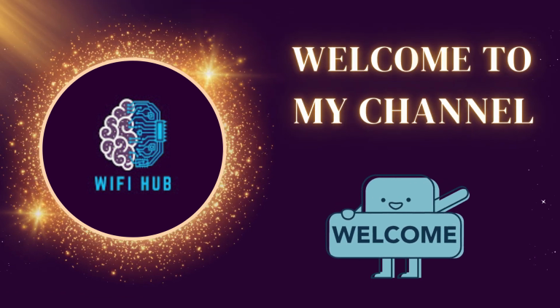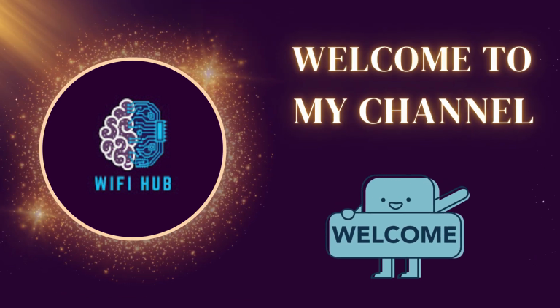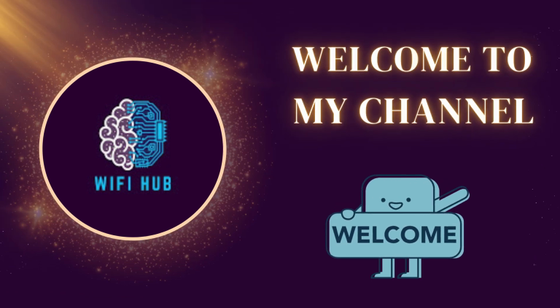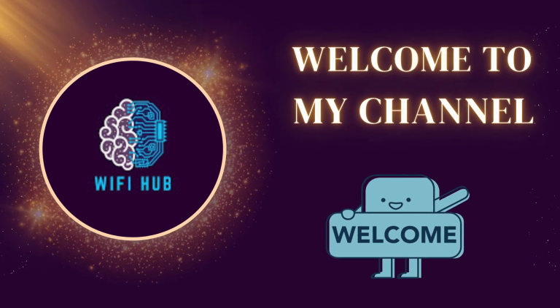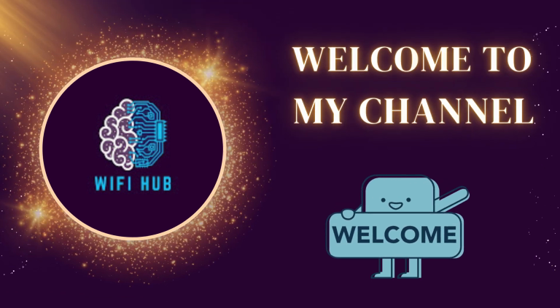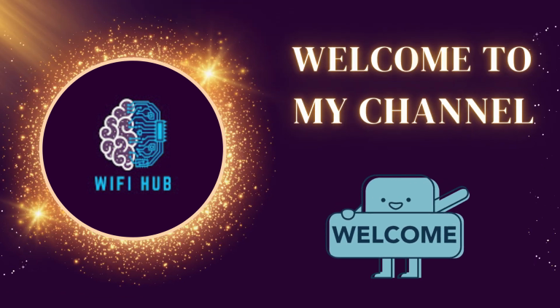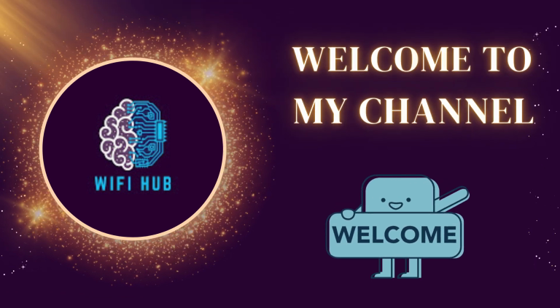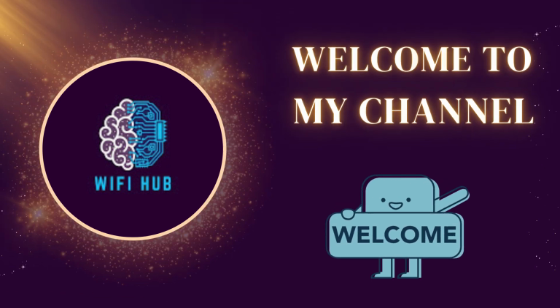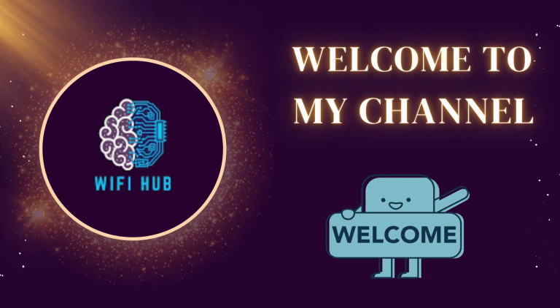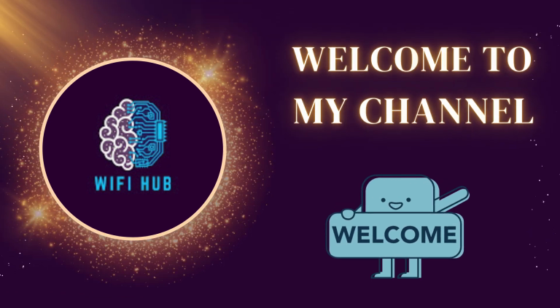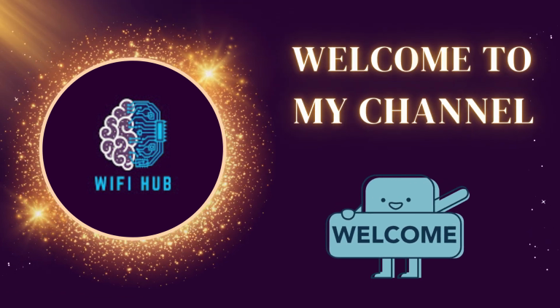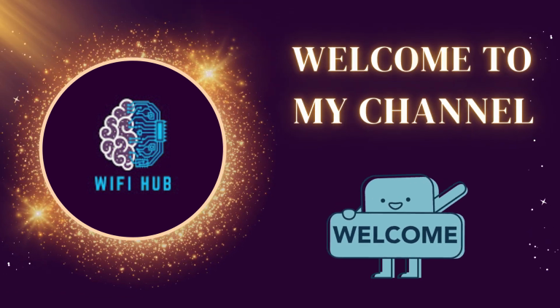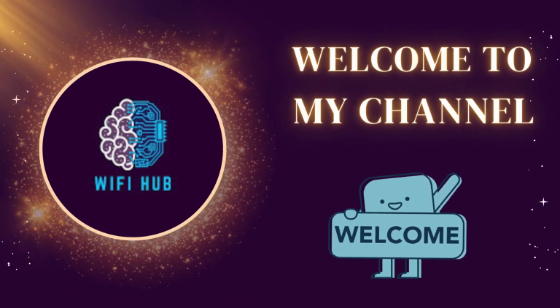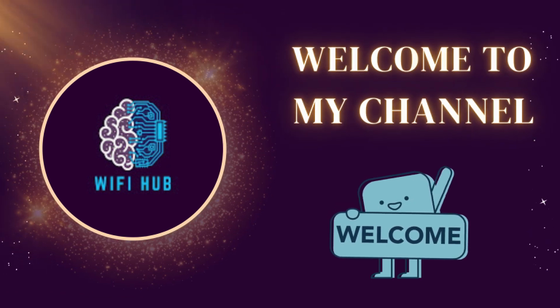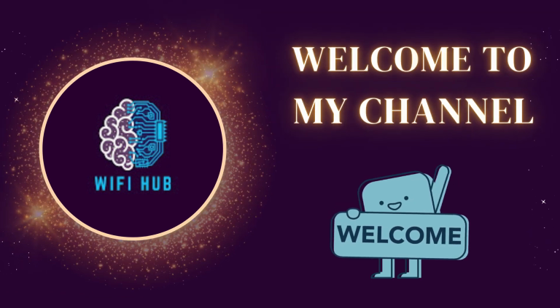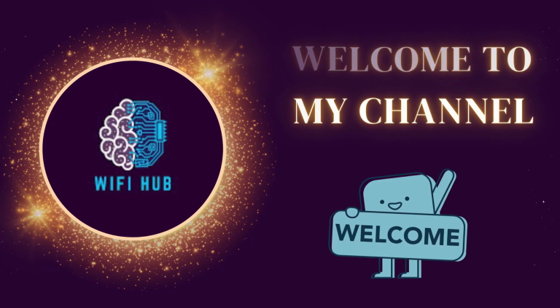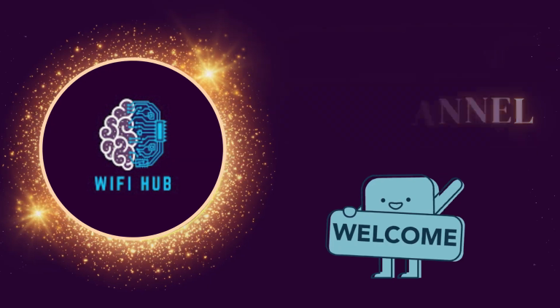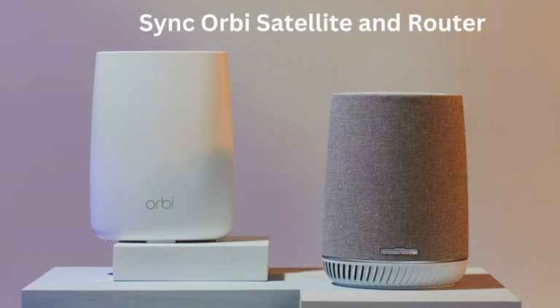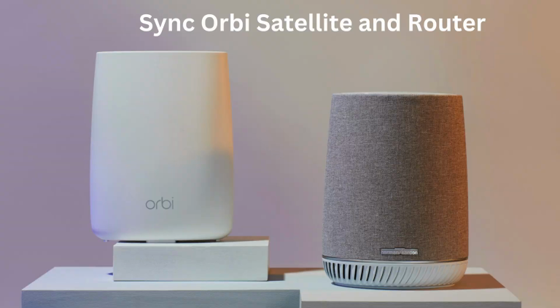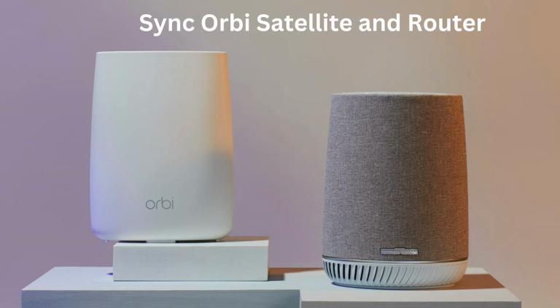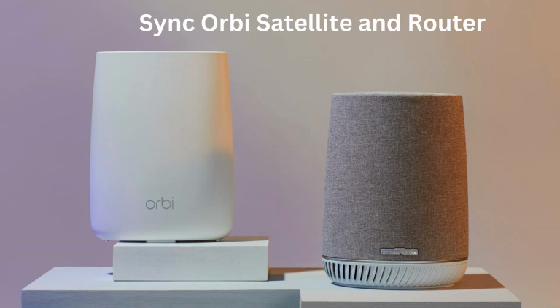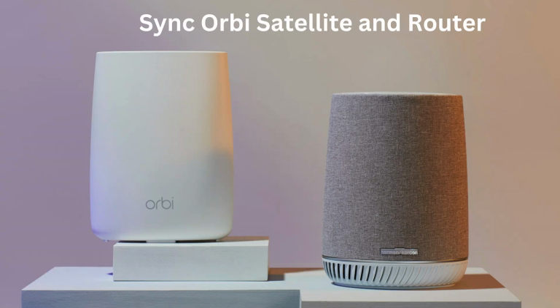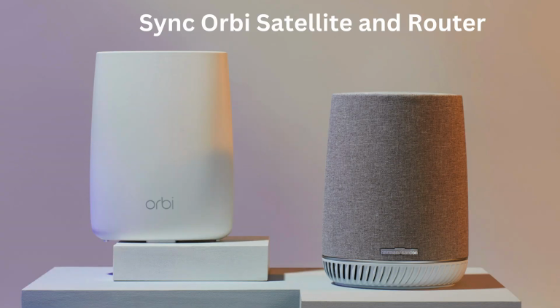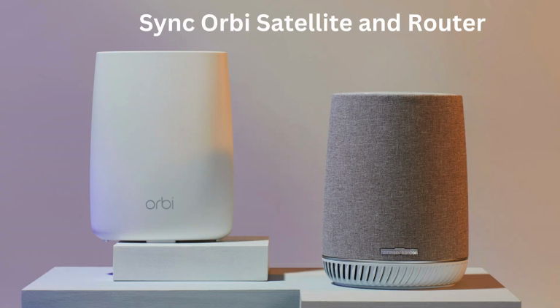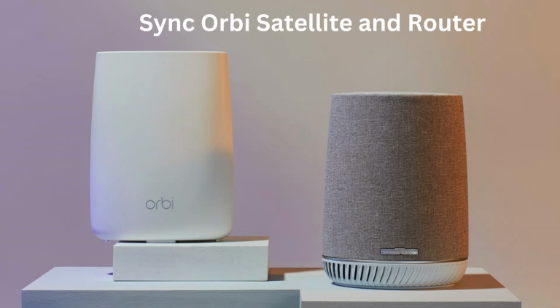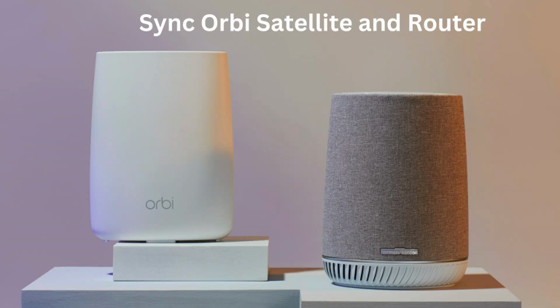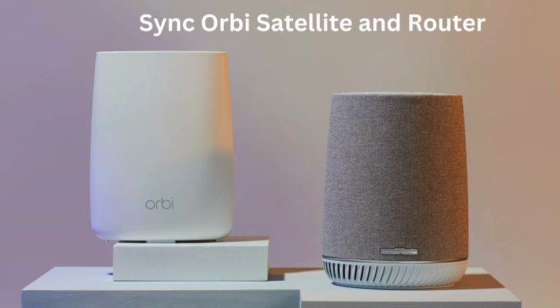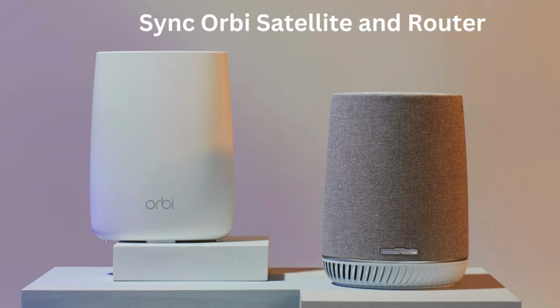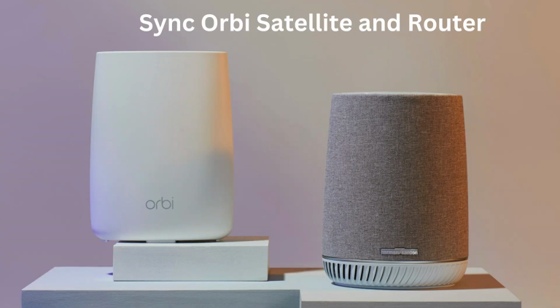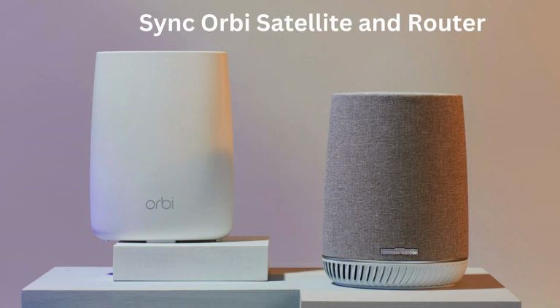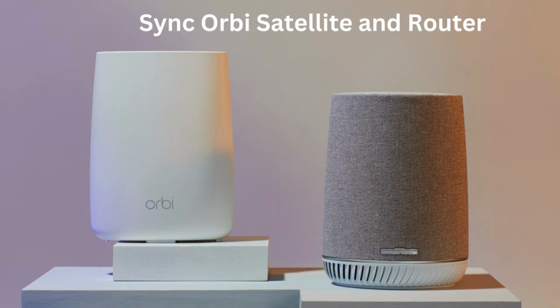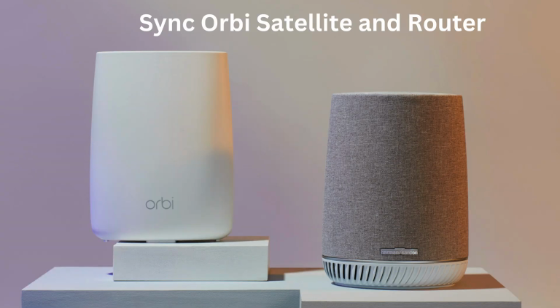Welcome to my channel. Today we'll cover how to sync your Orbi Satellite and Router.